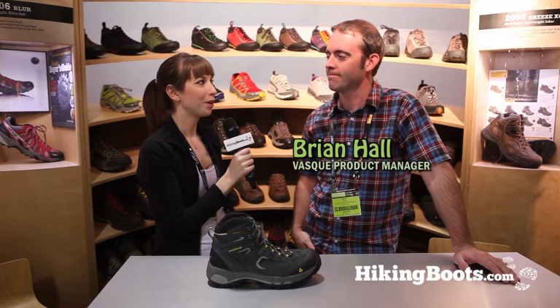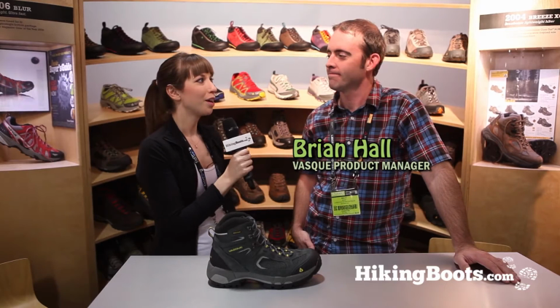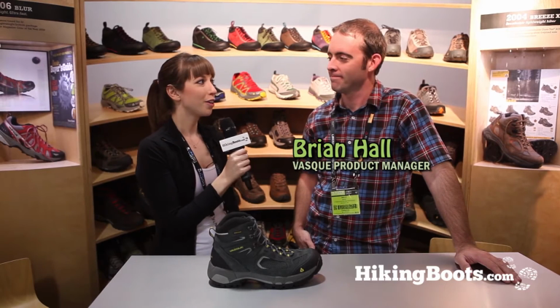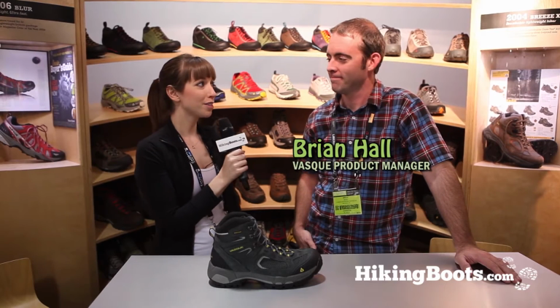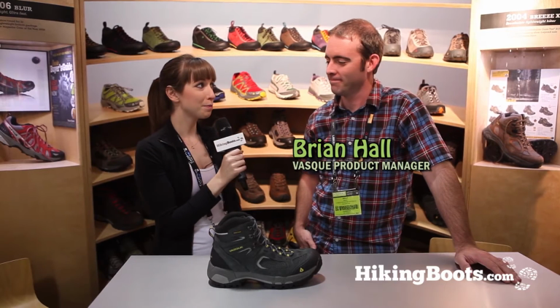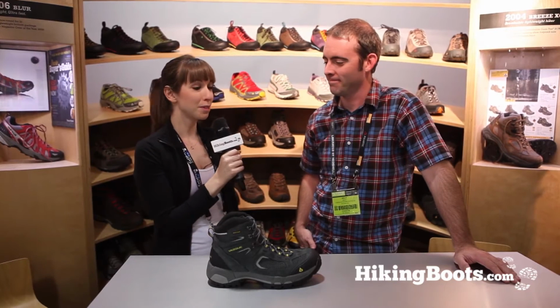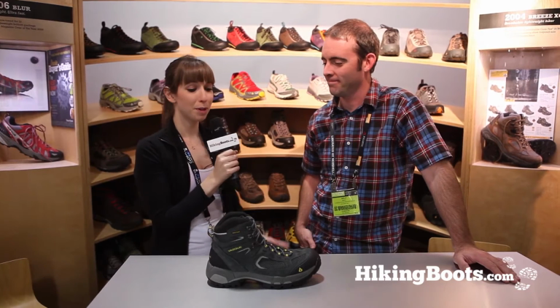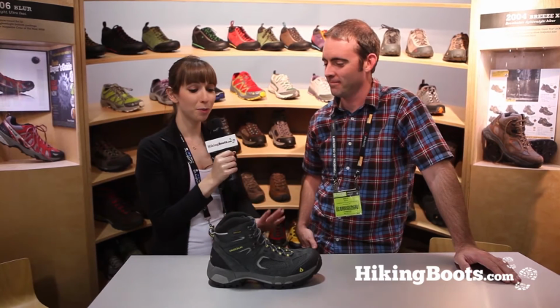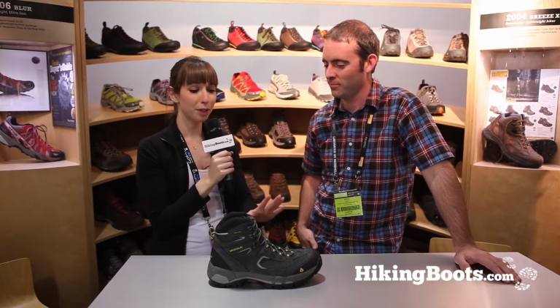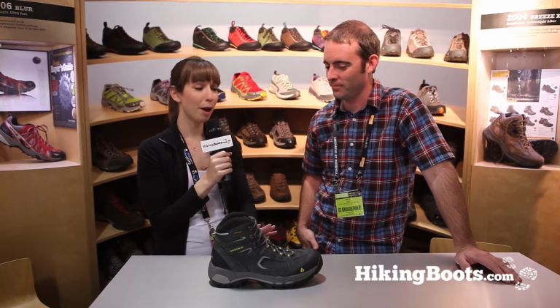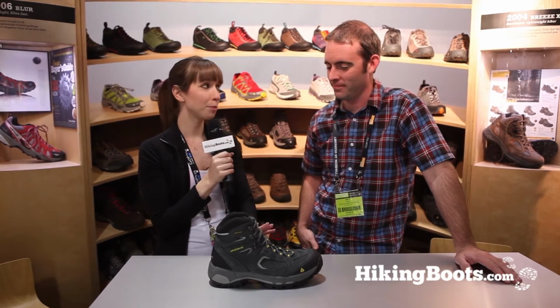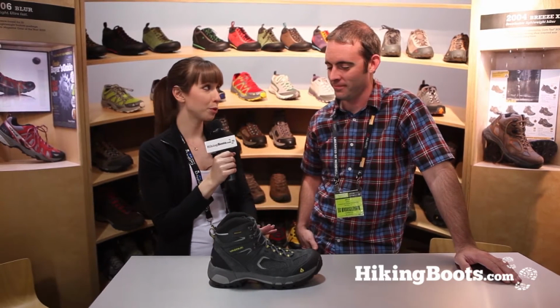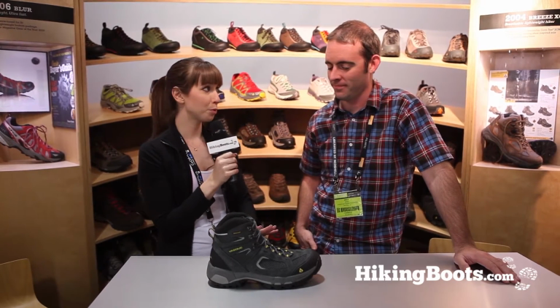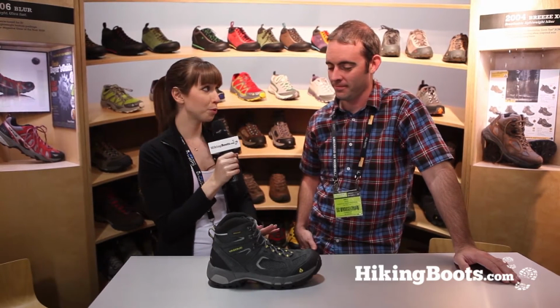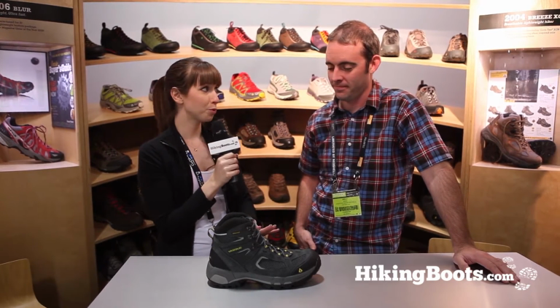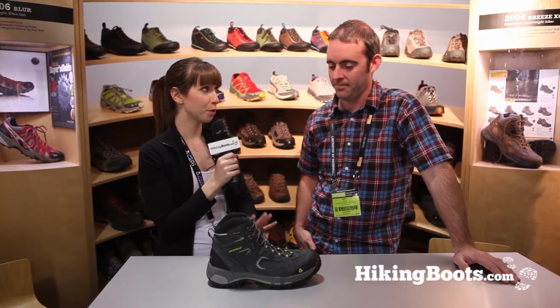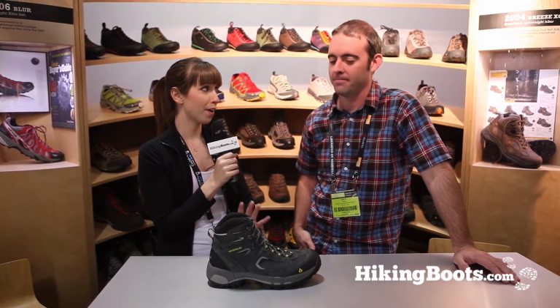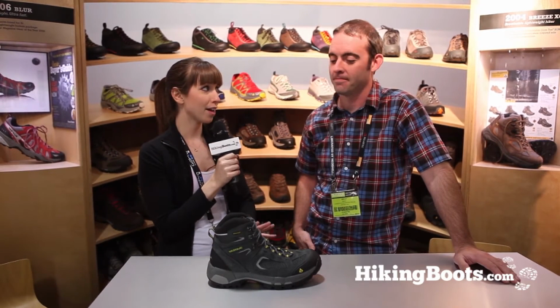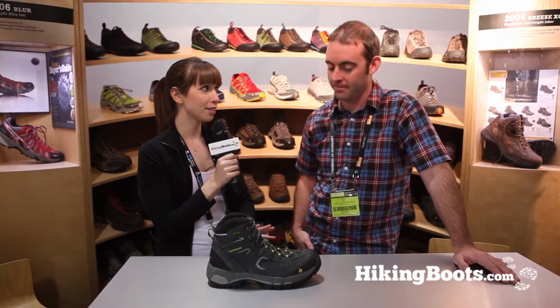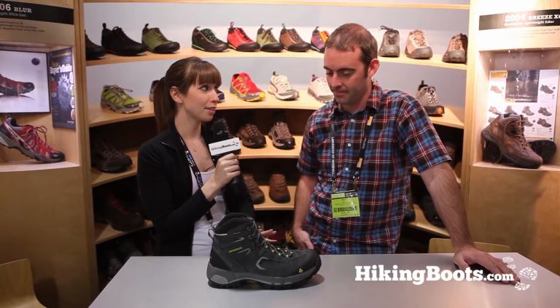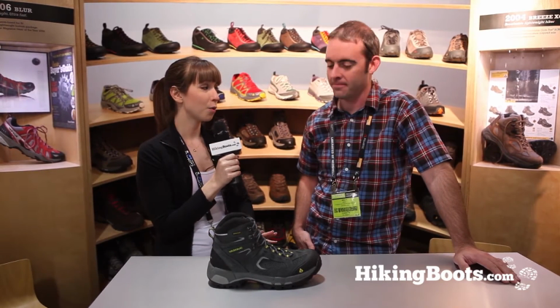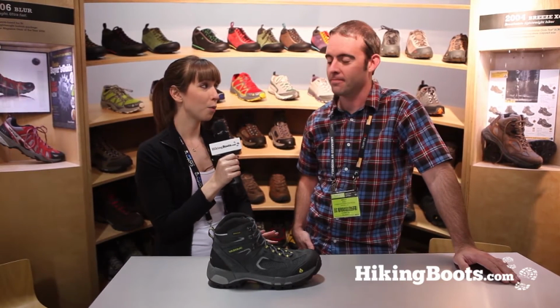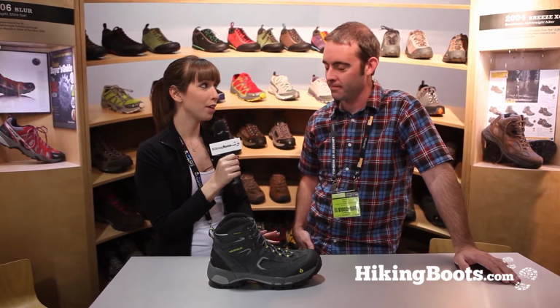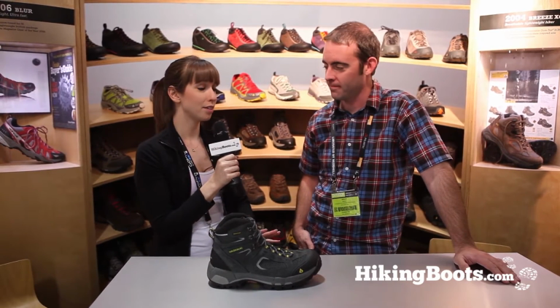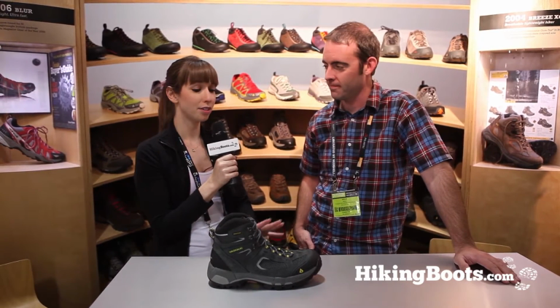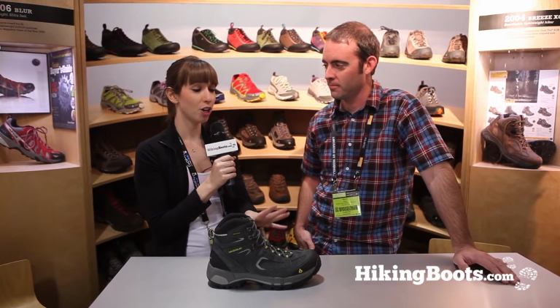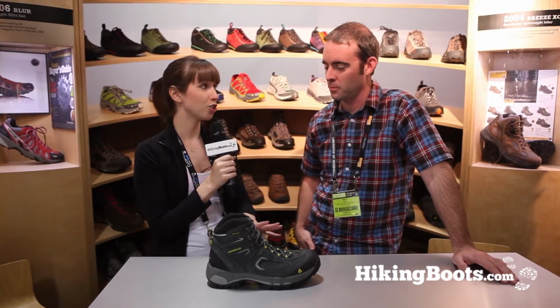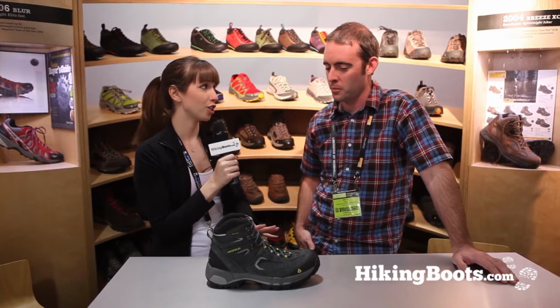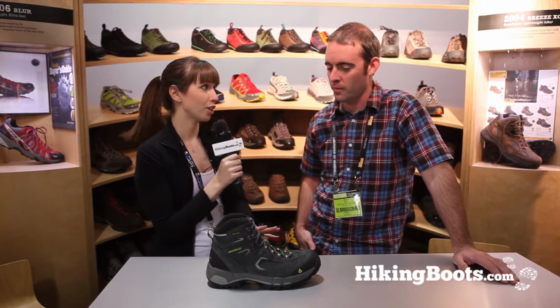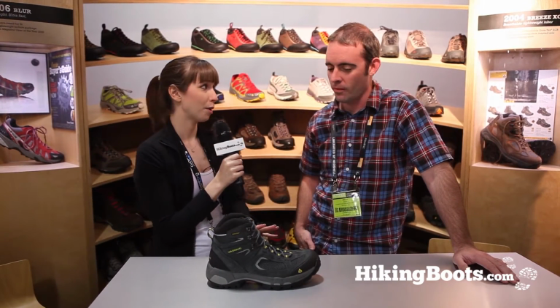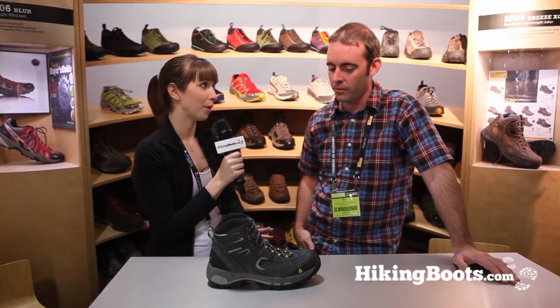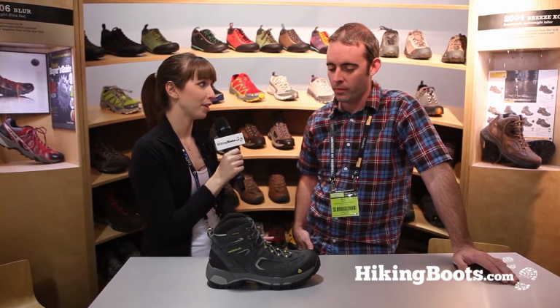Now this has been a really popular boot for VASC. What is changing about it?